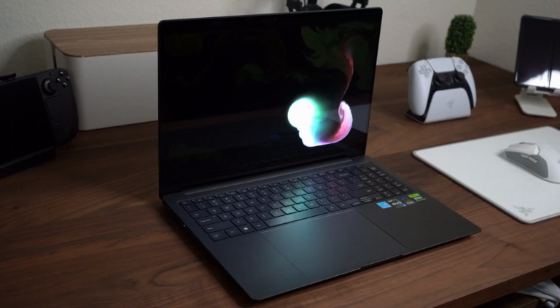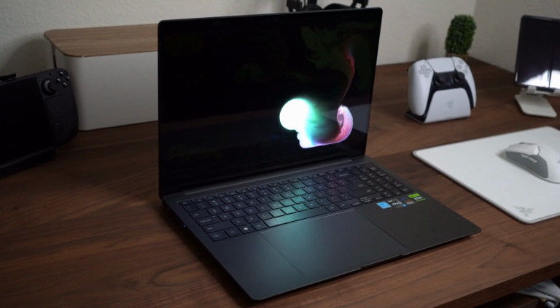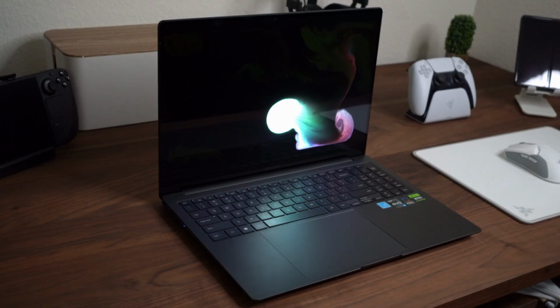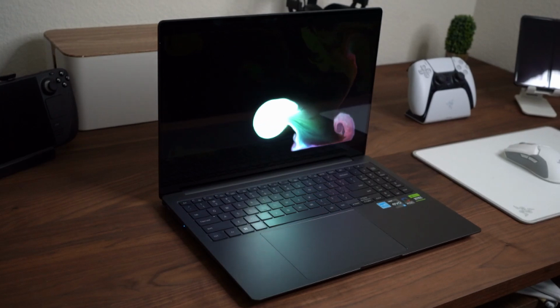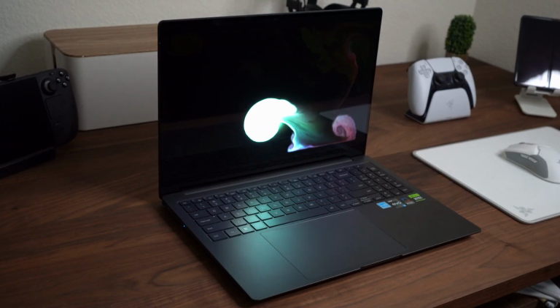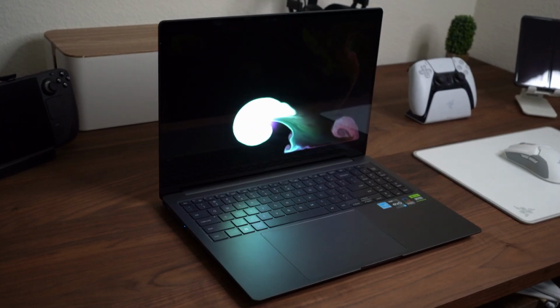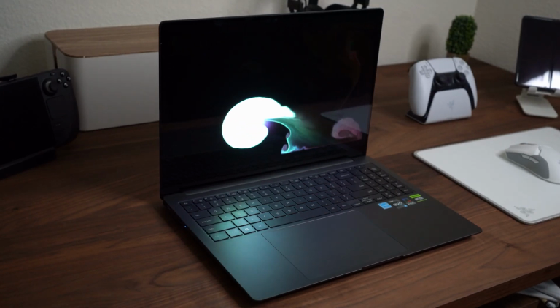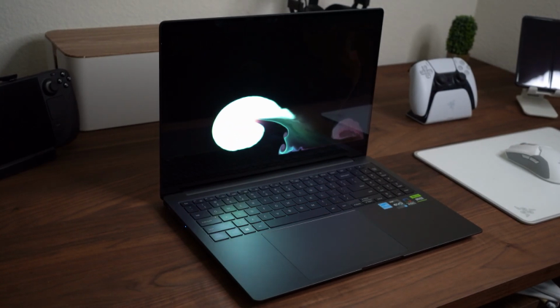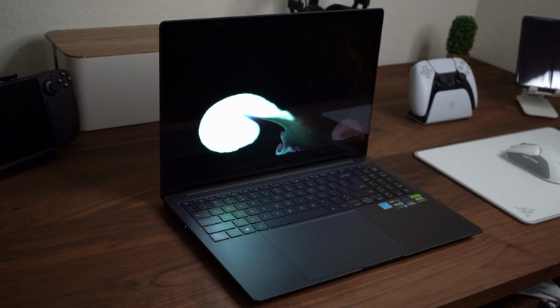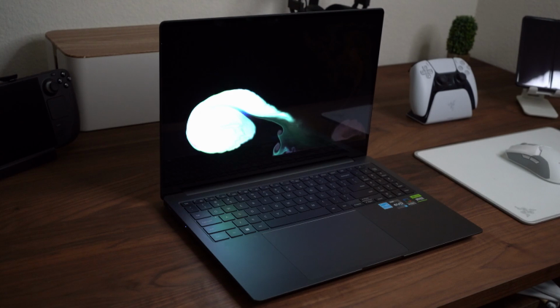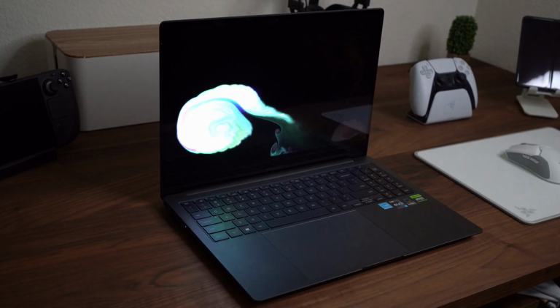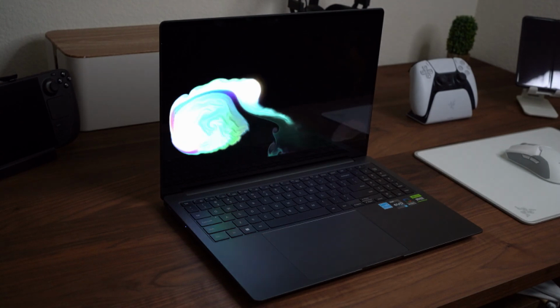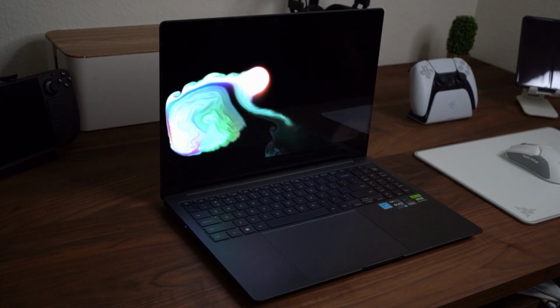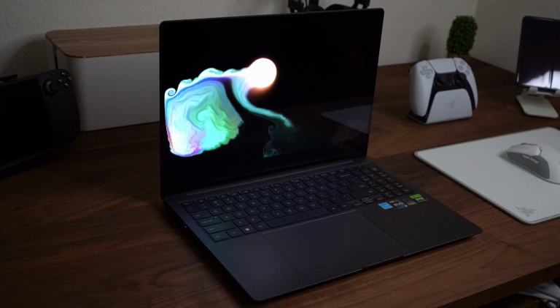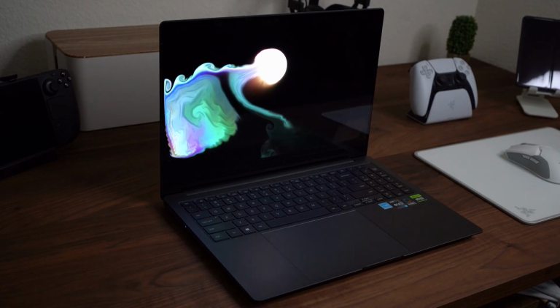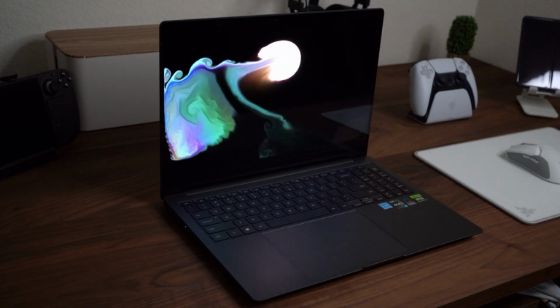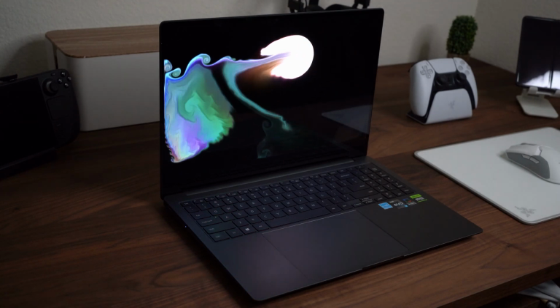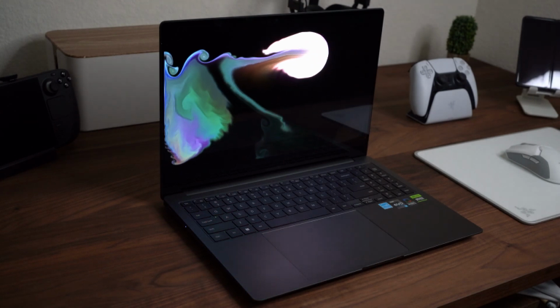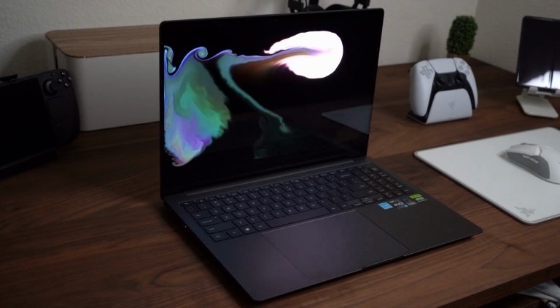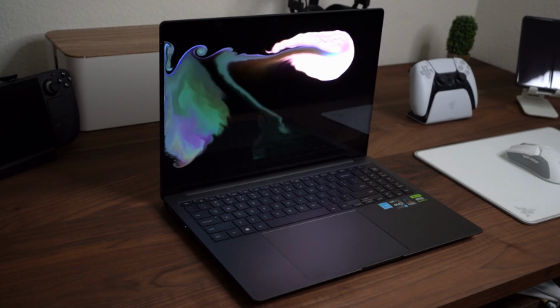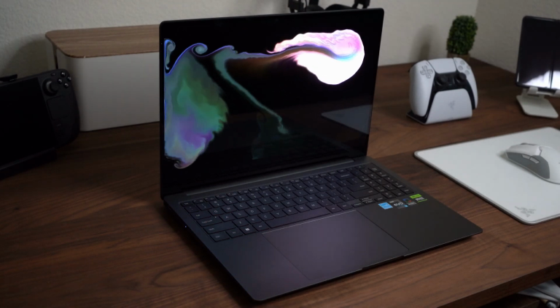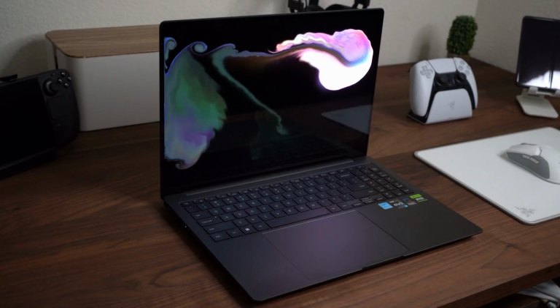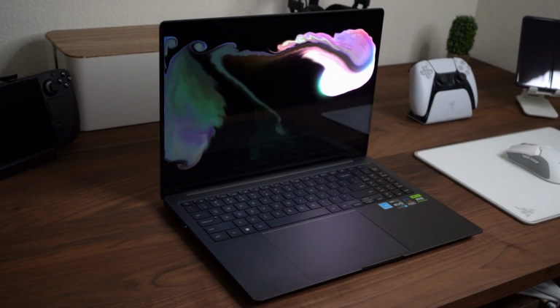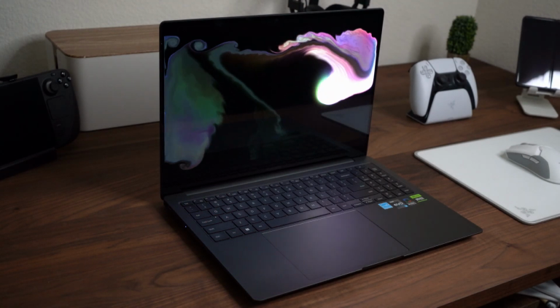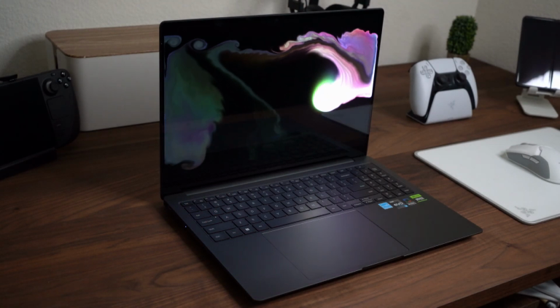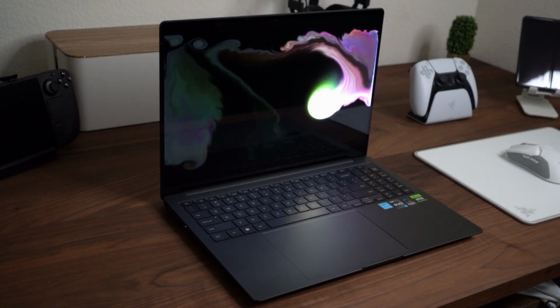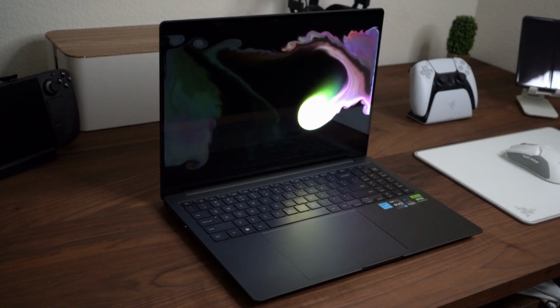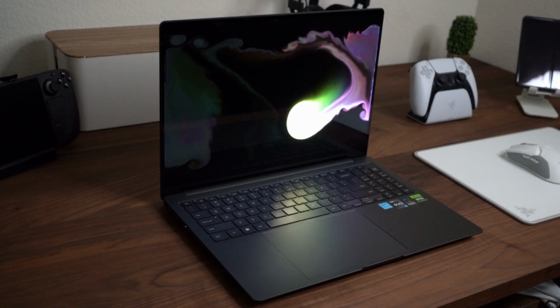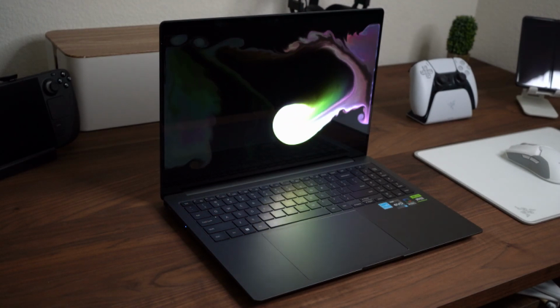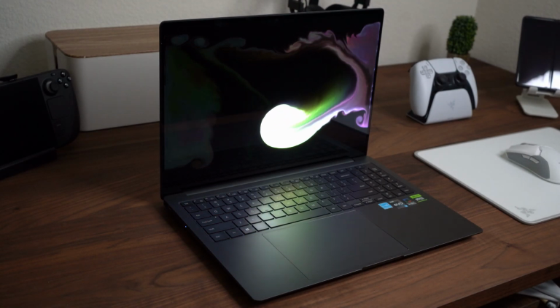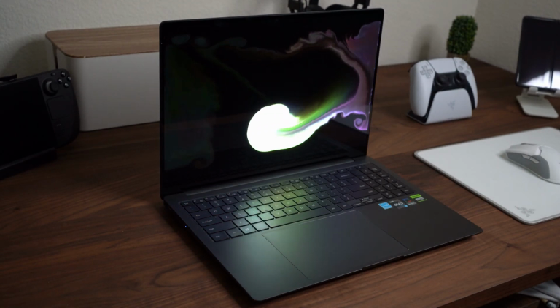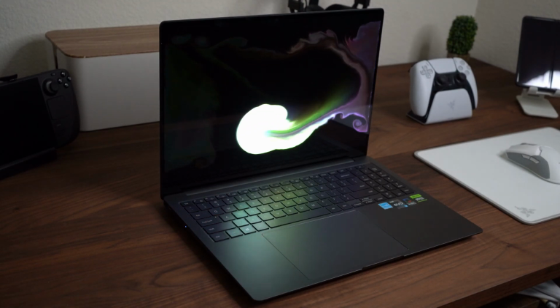Hey guys, welcome to my channel. Here are the essential accessories that I use on my Galaxy Book 3 Ultra to bring my workstation anywhere.